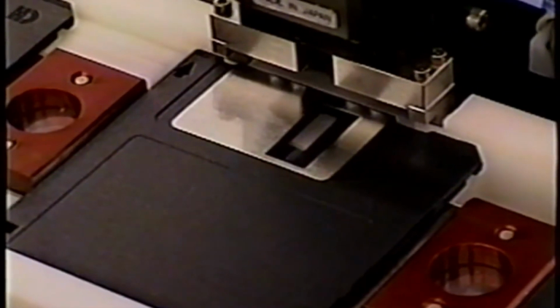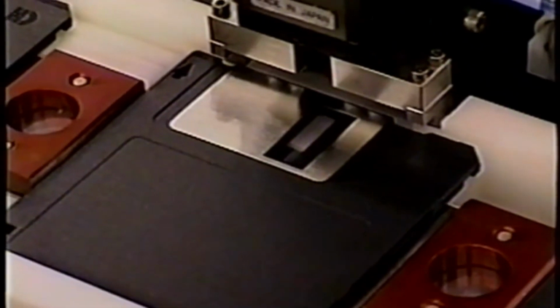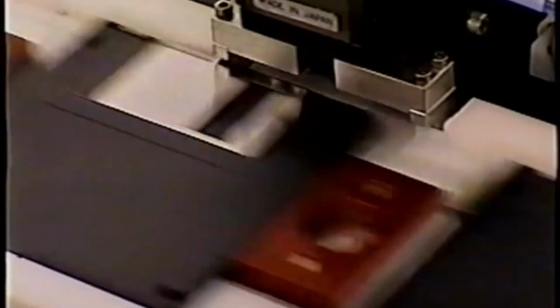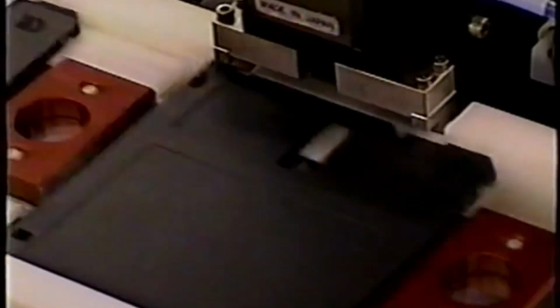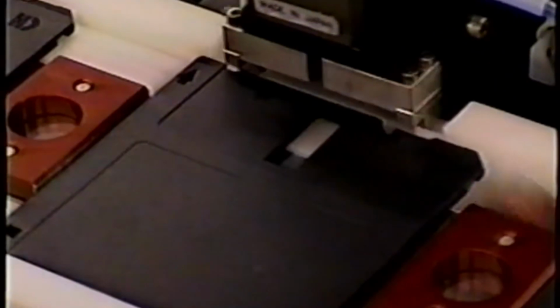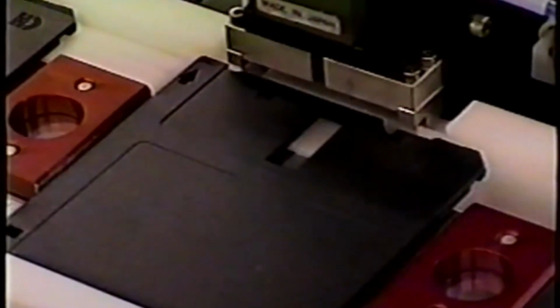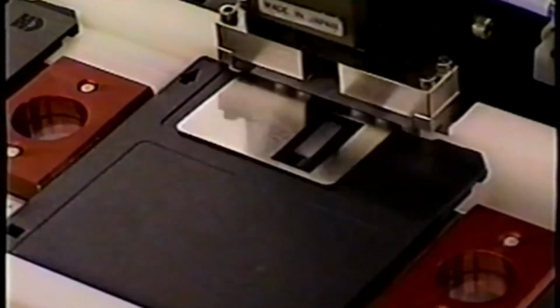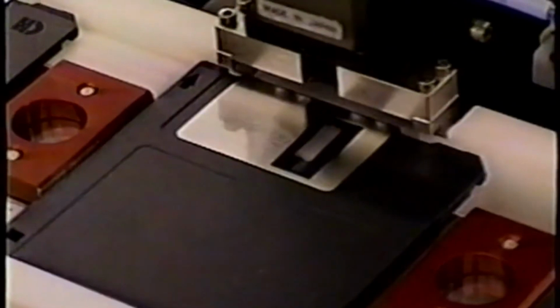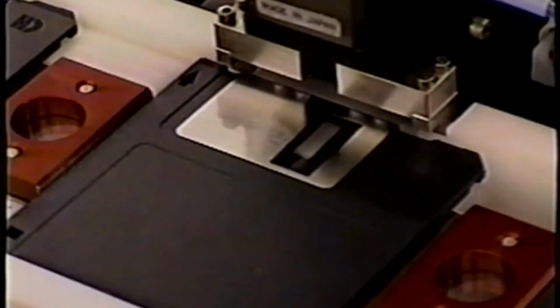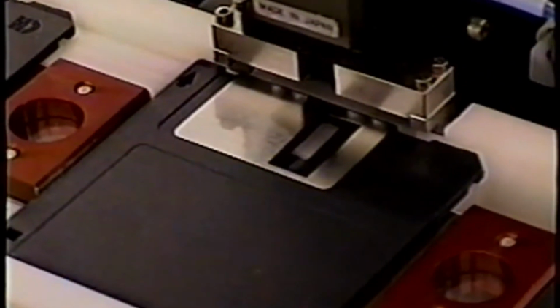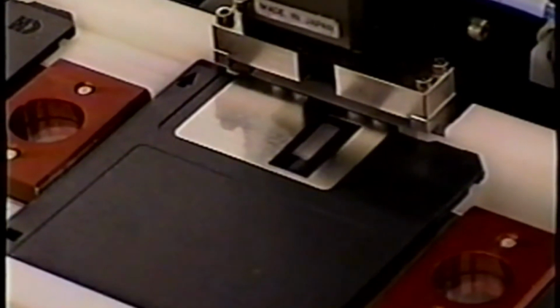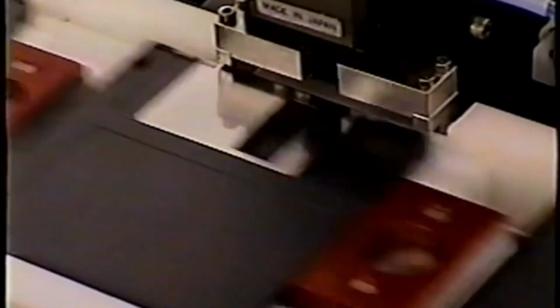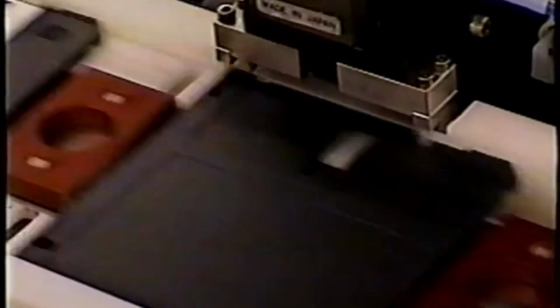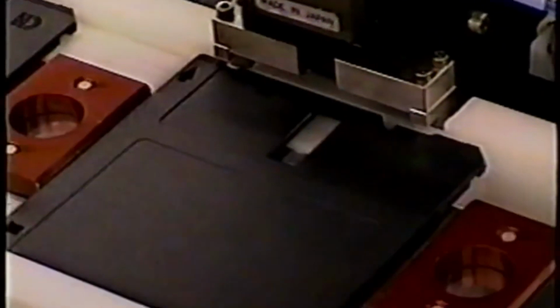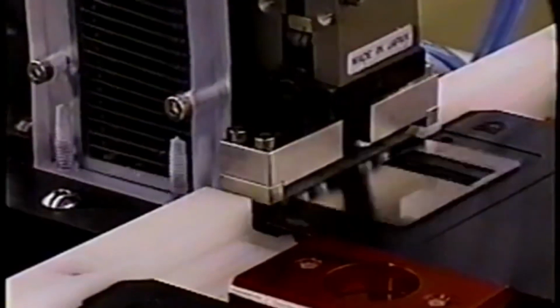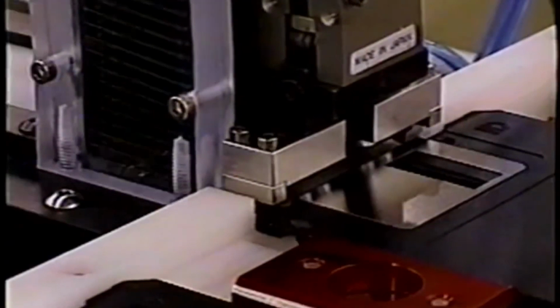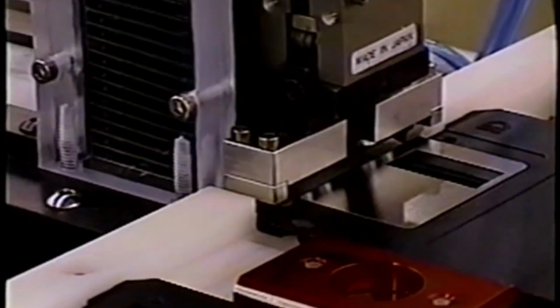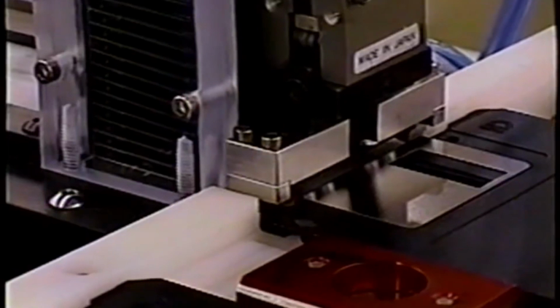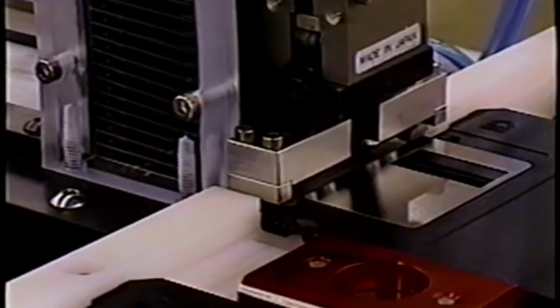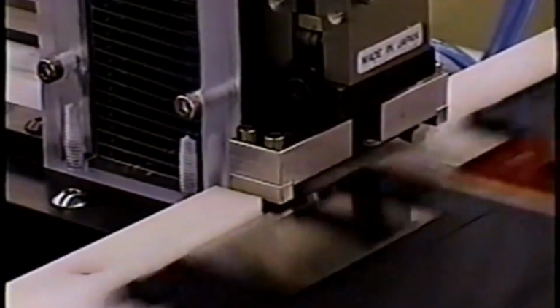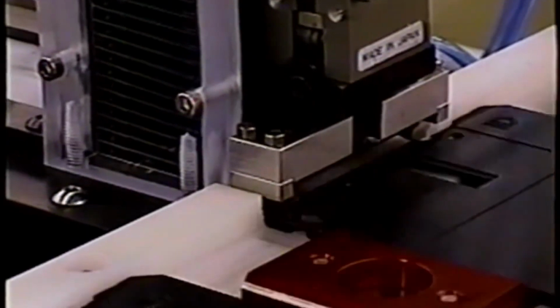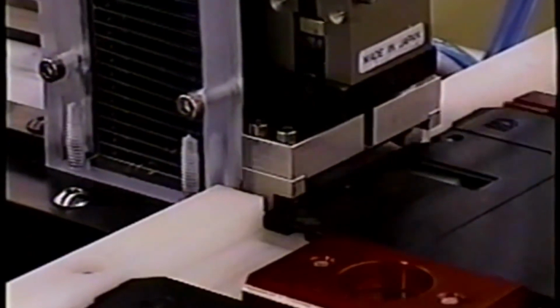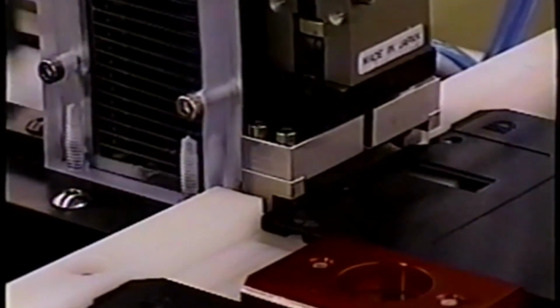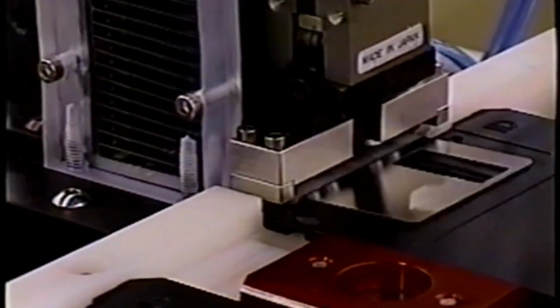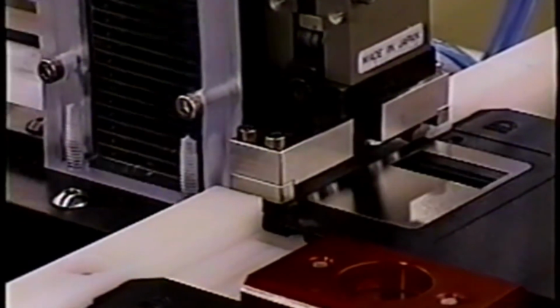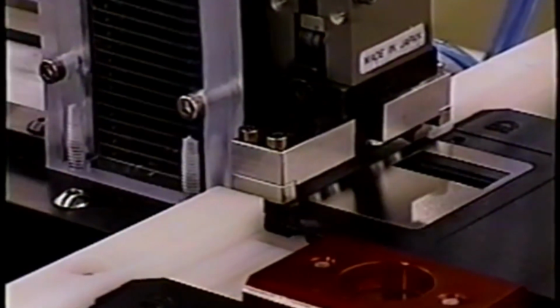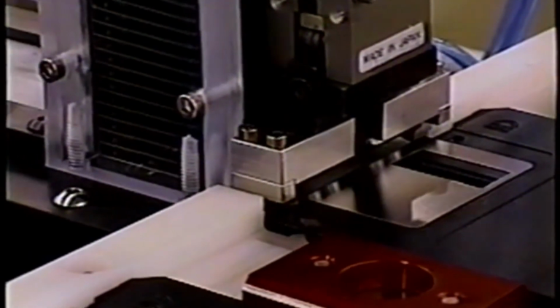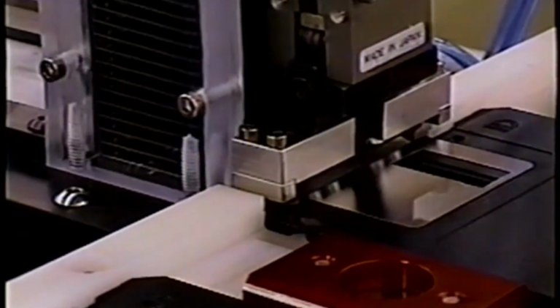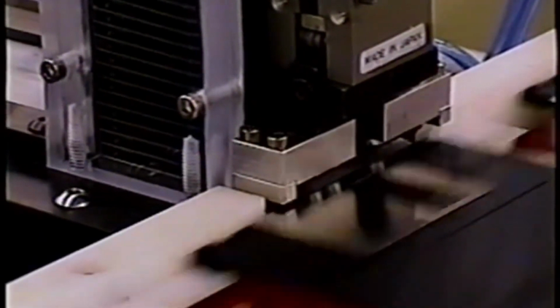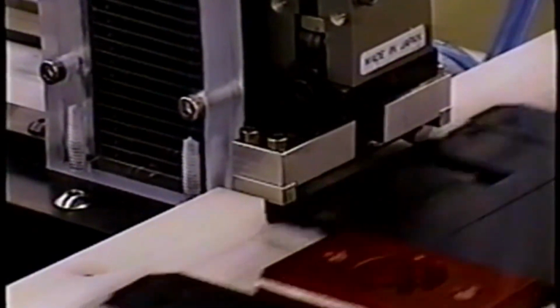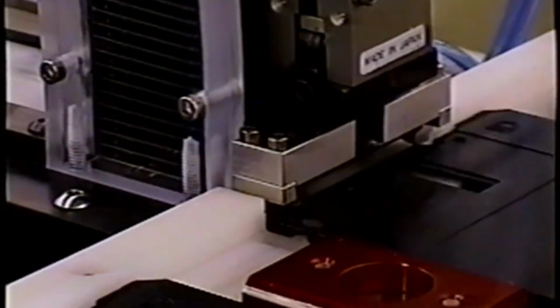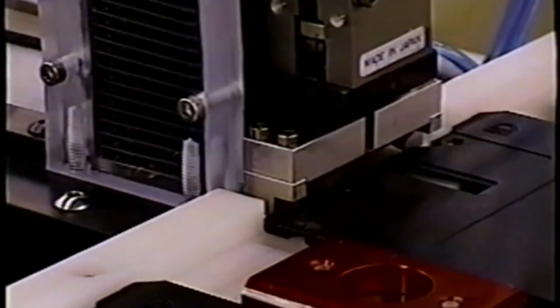By the end of the 1980s, the 5¼ inch disk had been phased out with the introduction of the 3½ inch floppy.